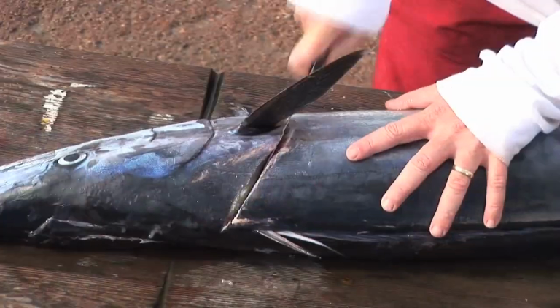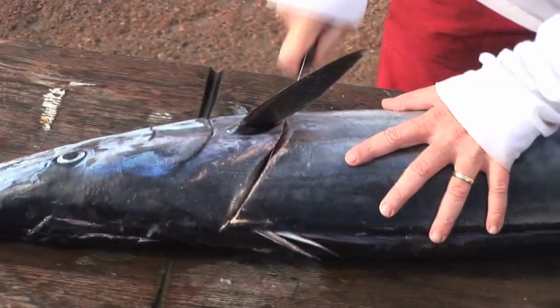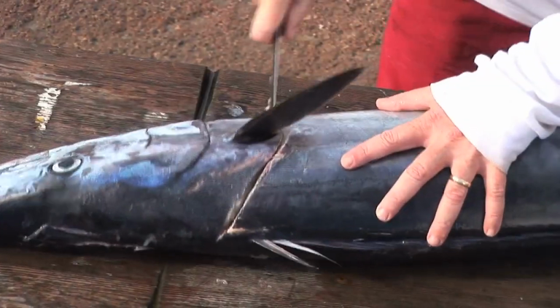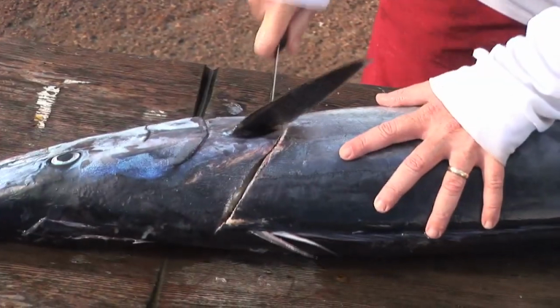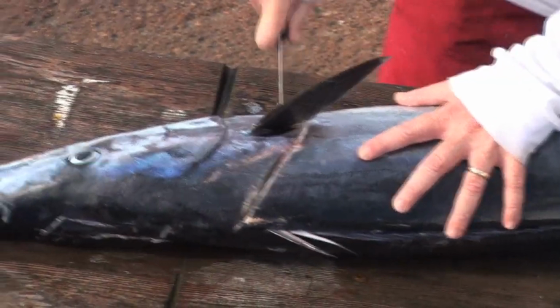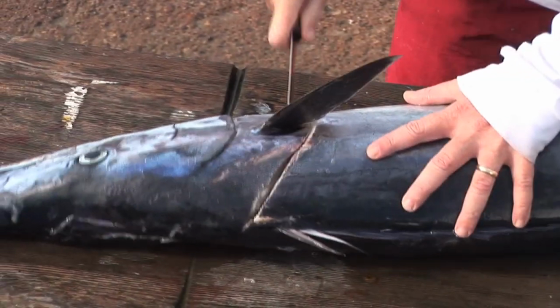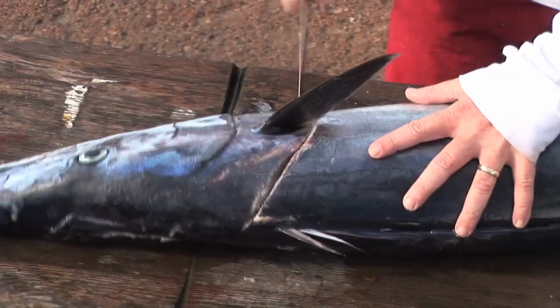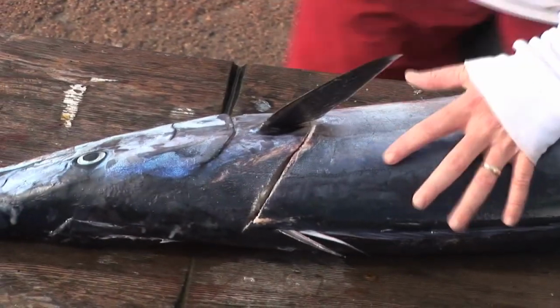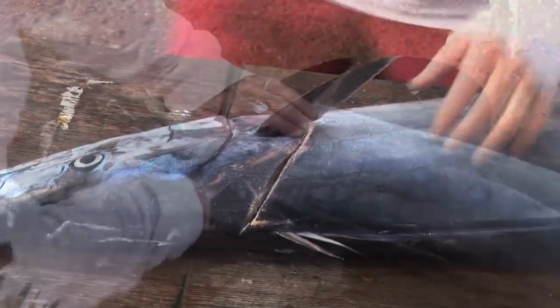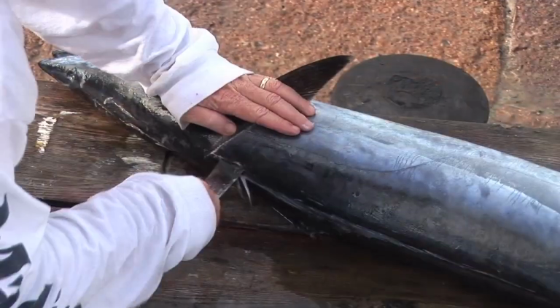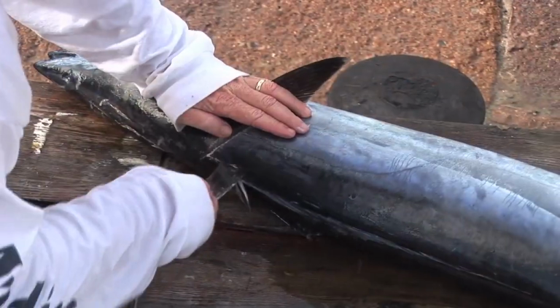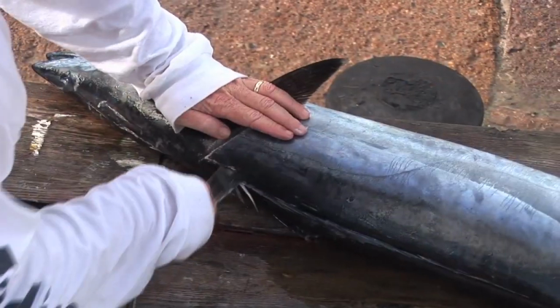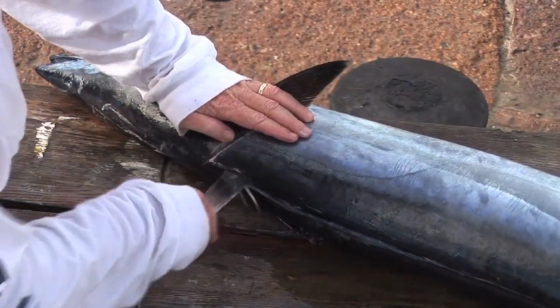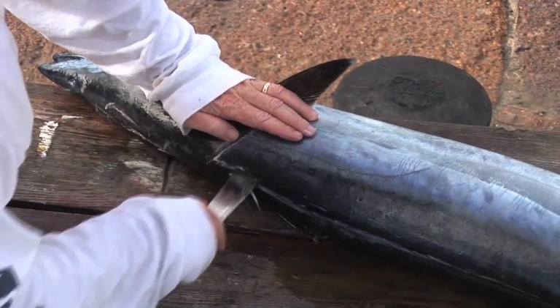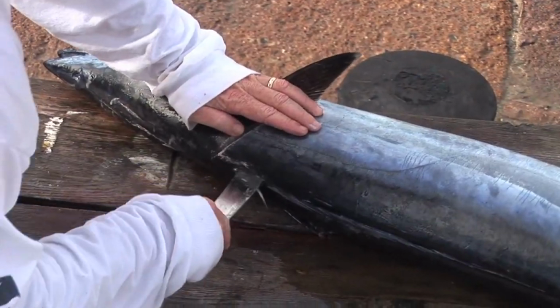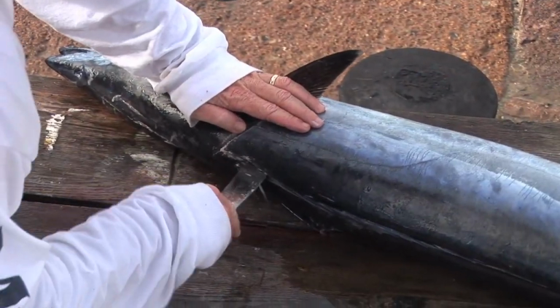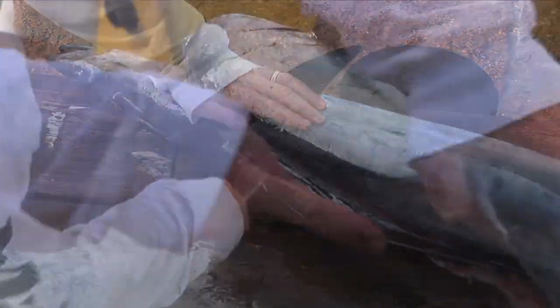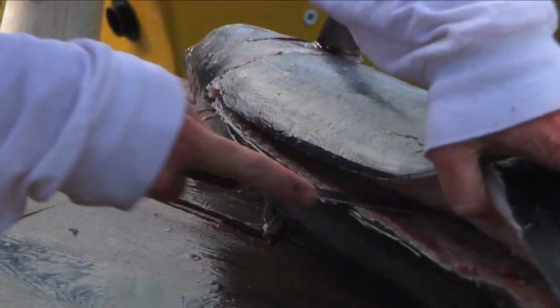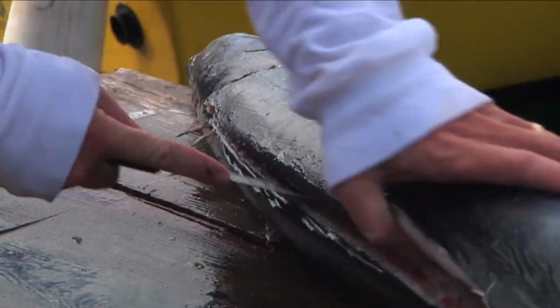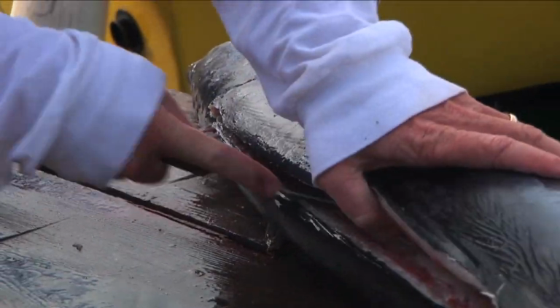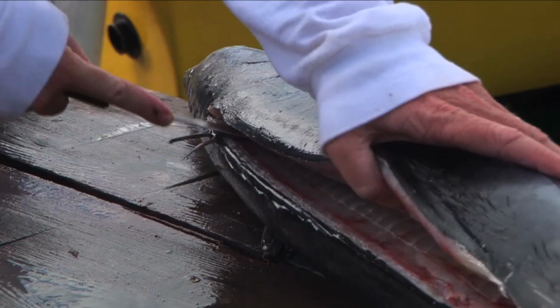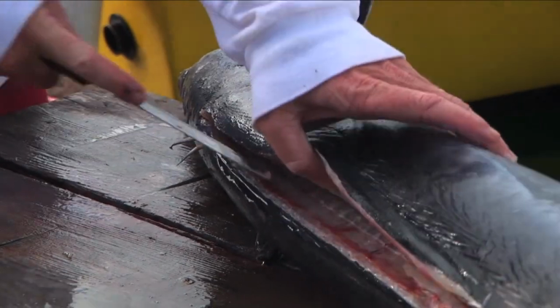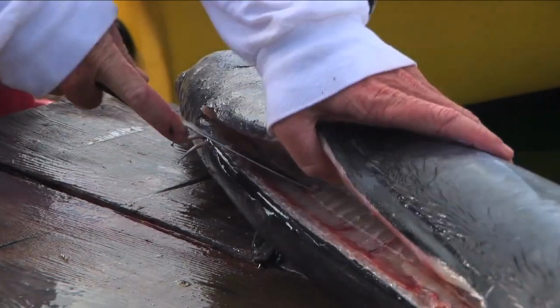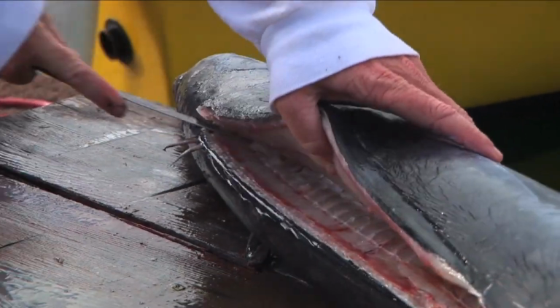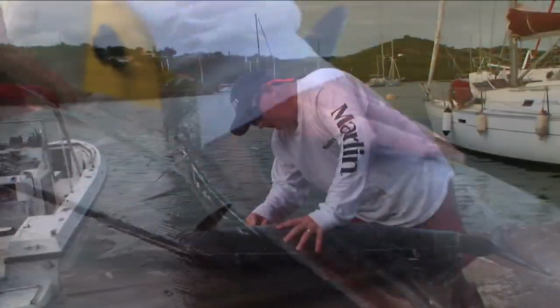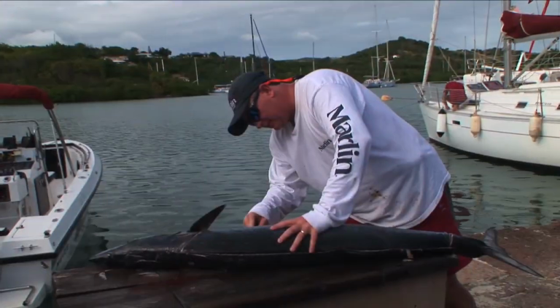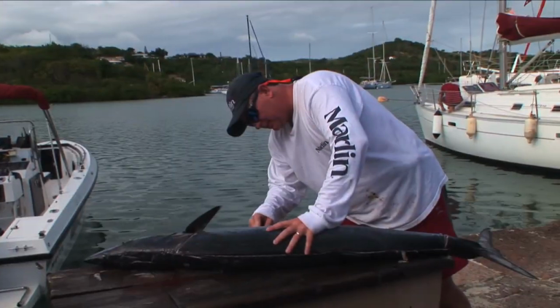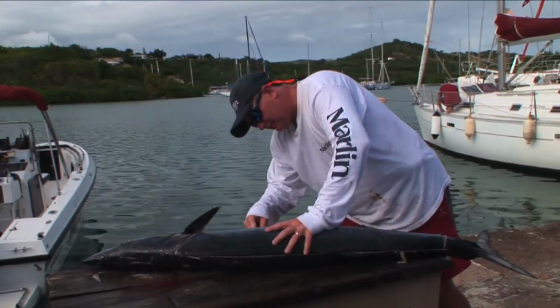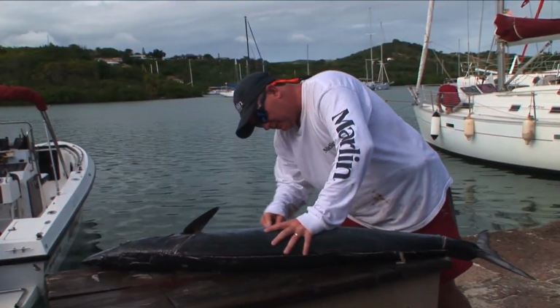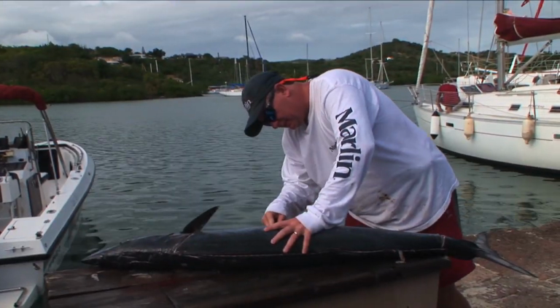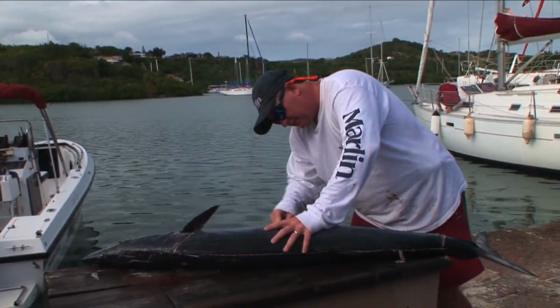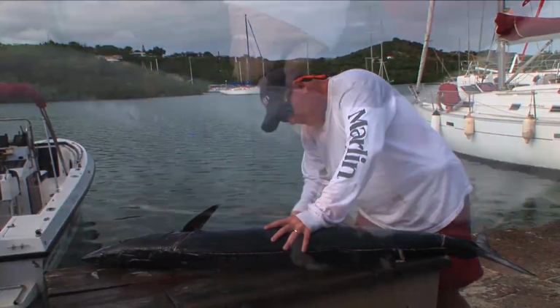First, we're just going to make a cut down the side right here behind the pec fin, and then we're going to make a zip all the way down the back and along the bottom and take this whole side off.